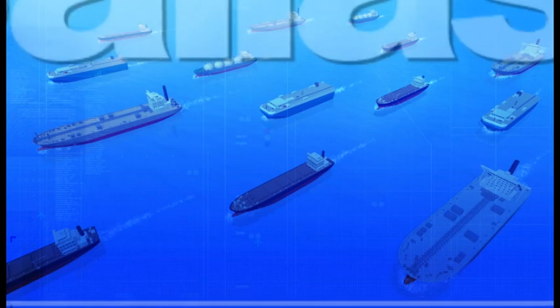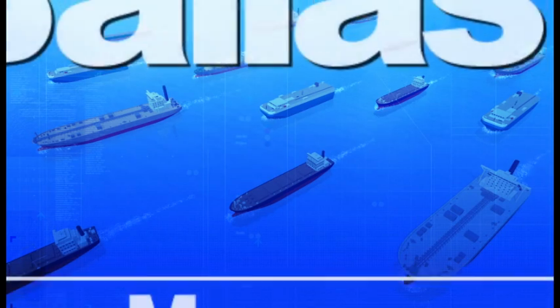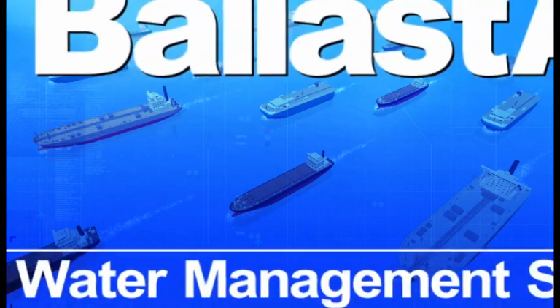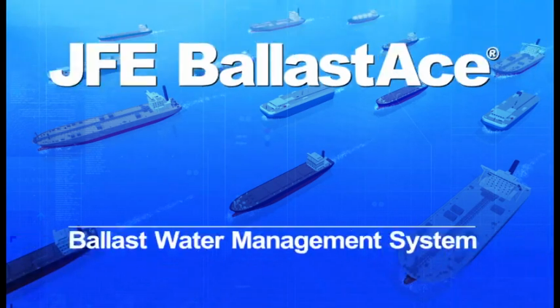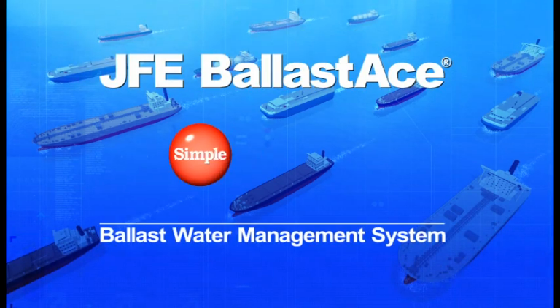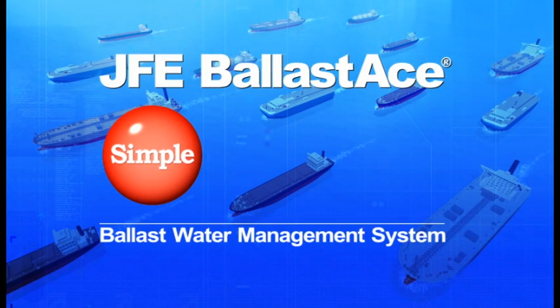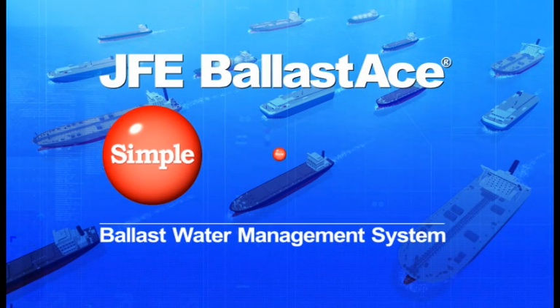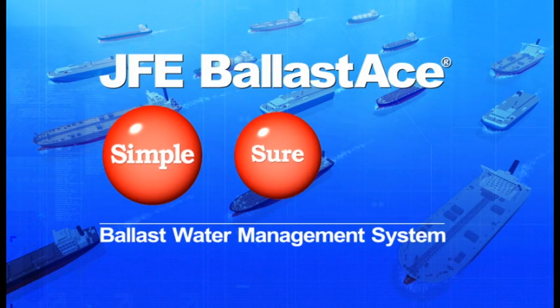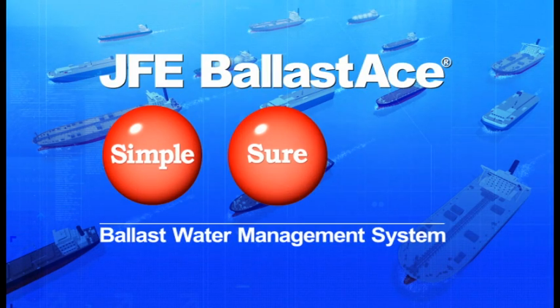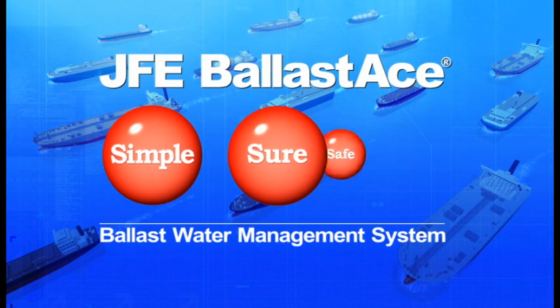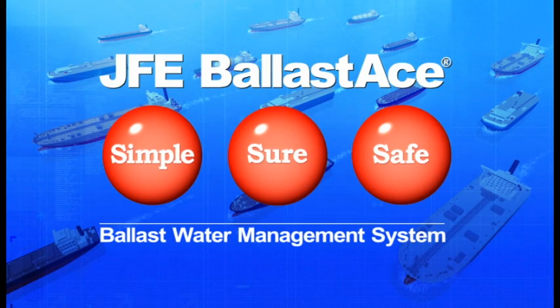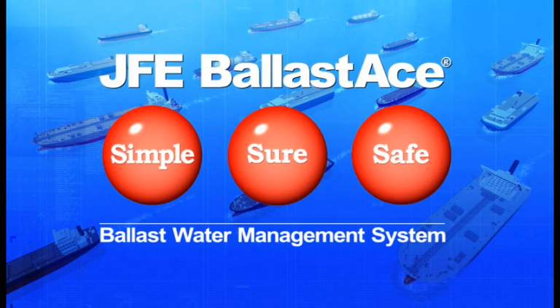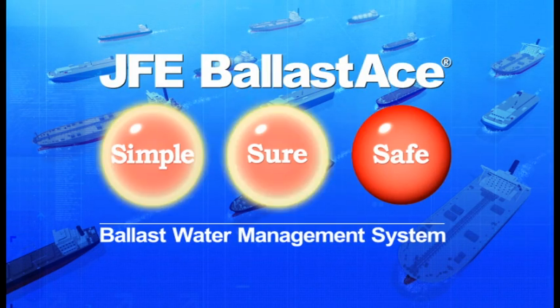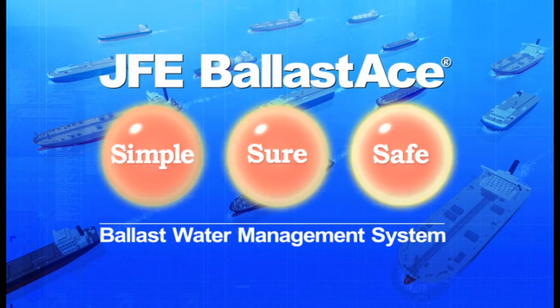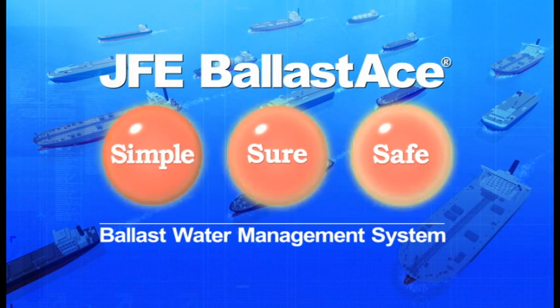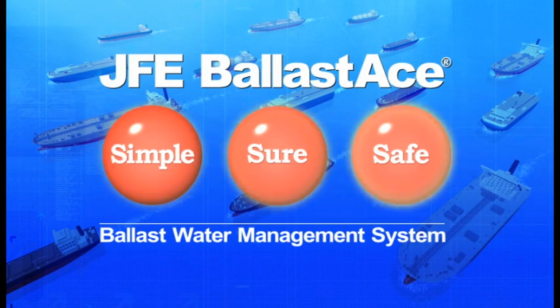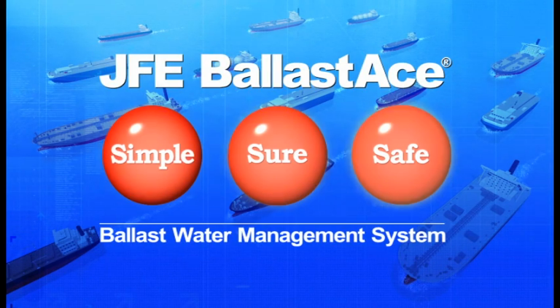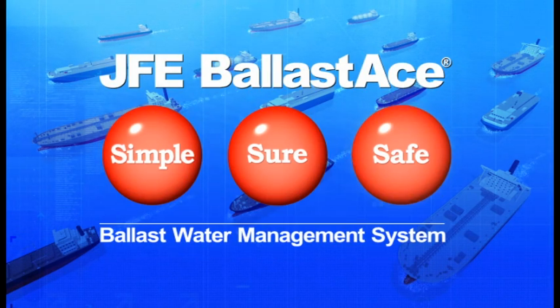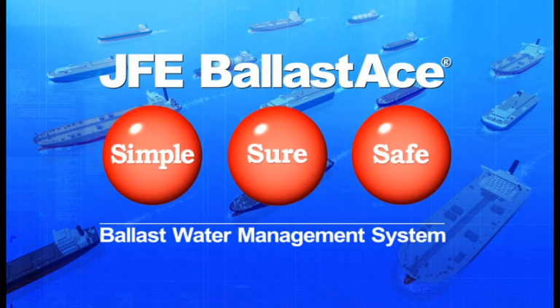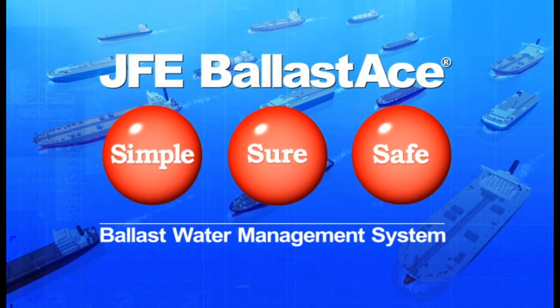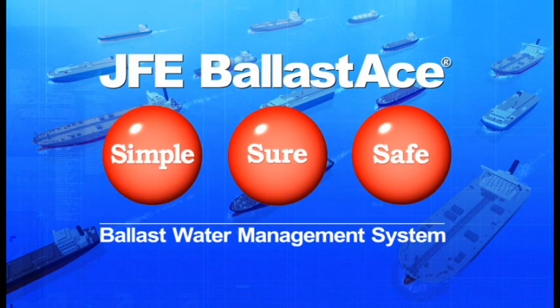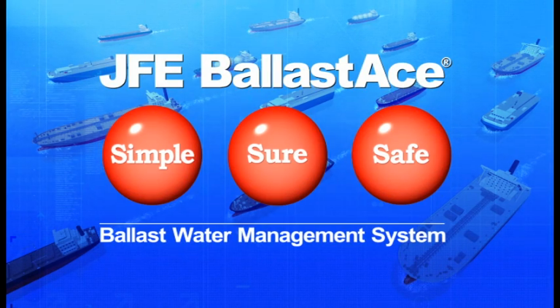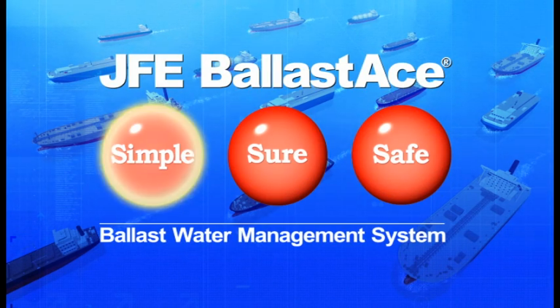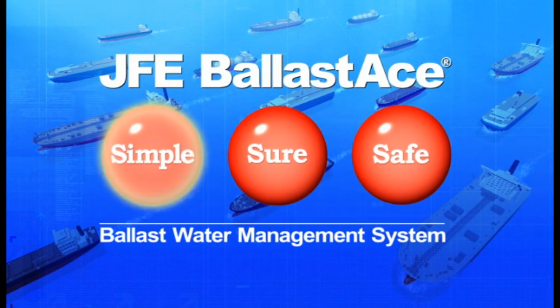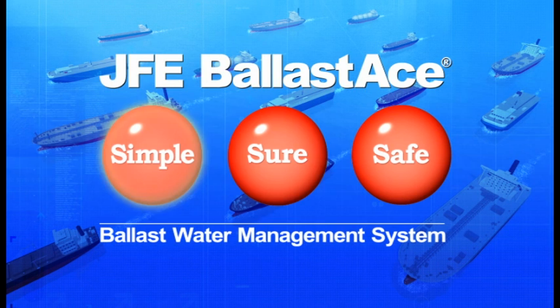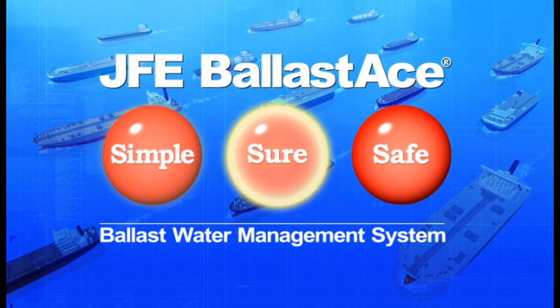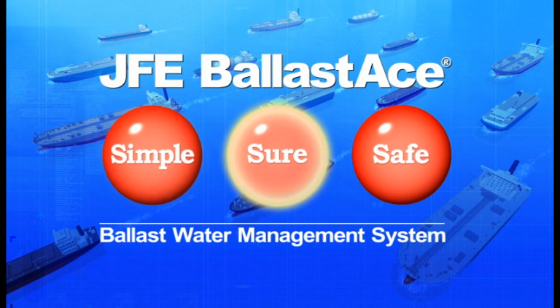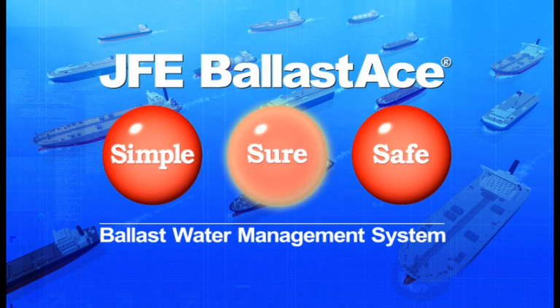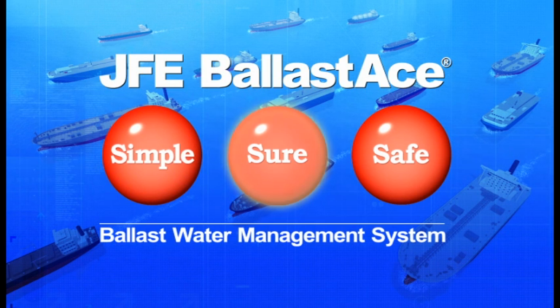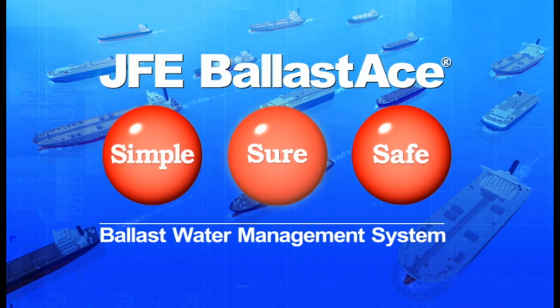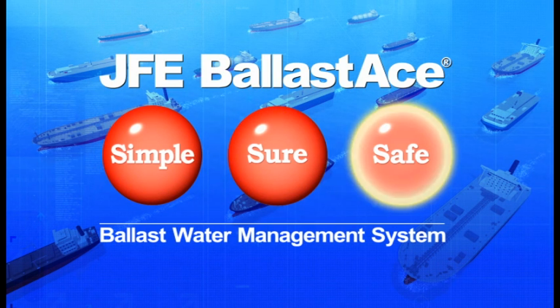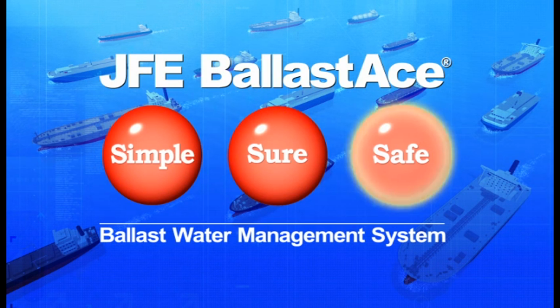JFE Ballast Ace features the three S's: Simple, Sure, and Safe.